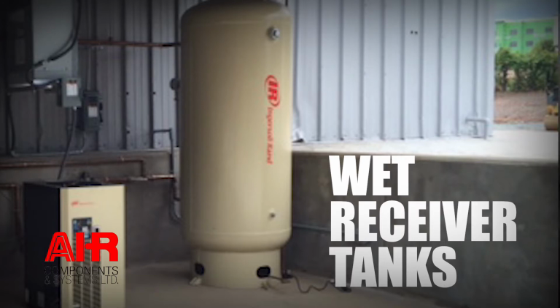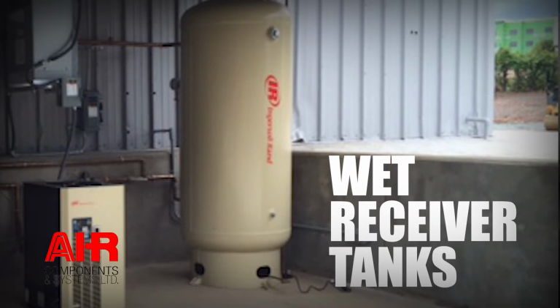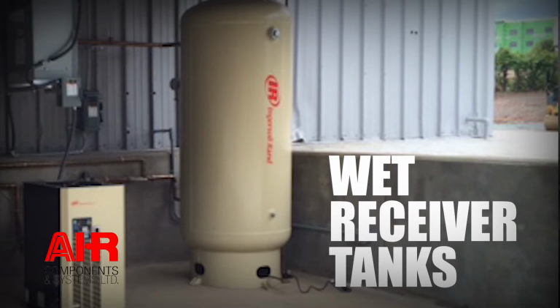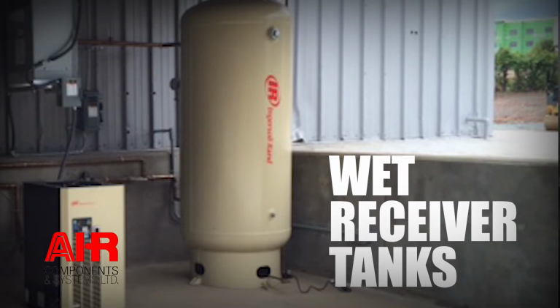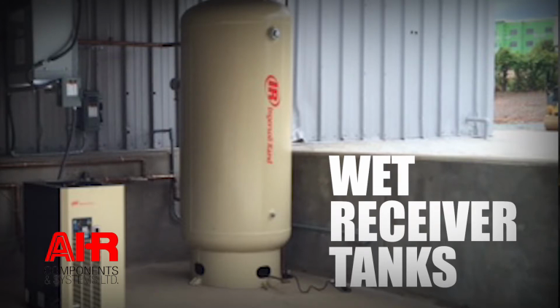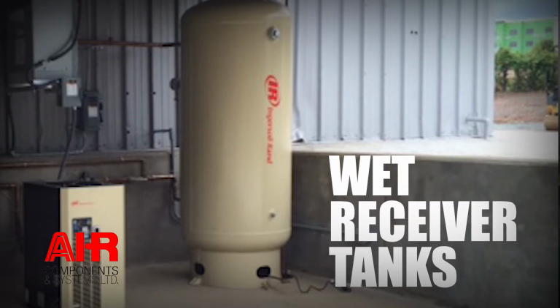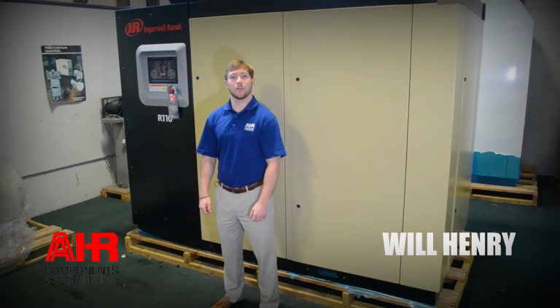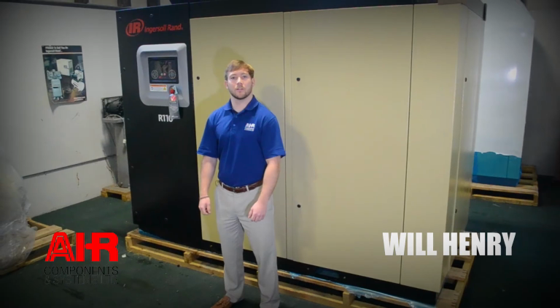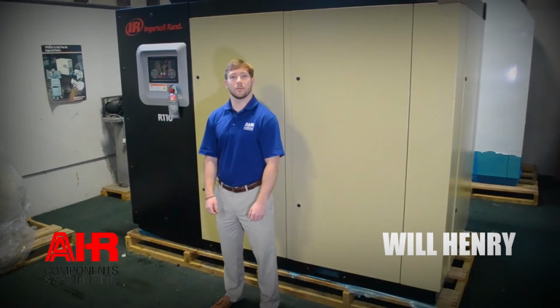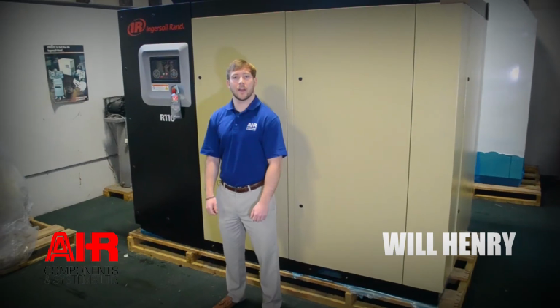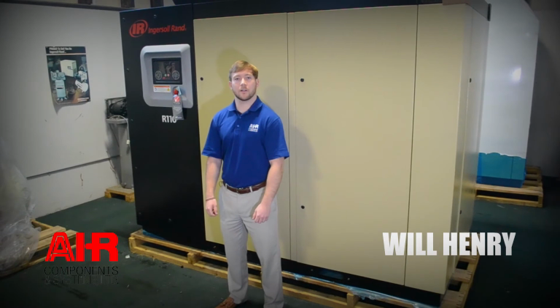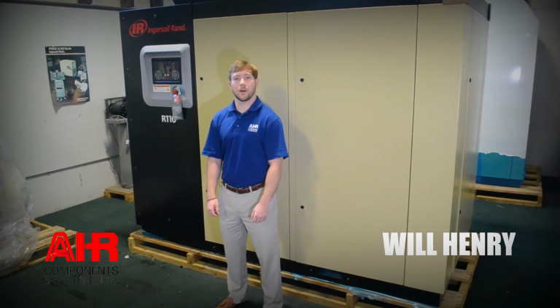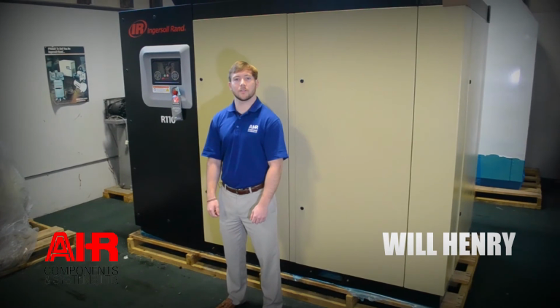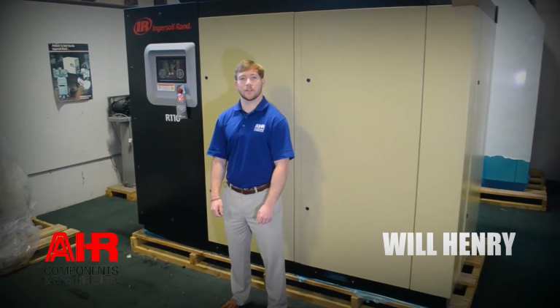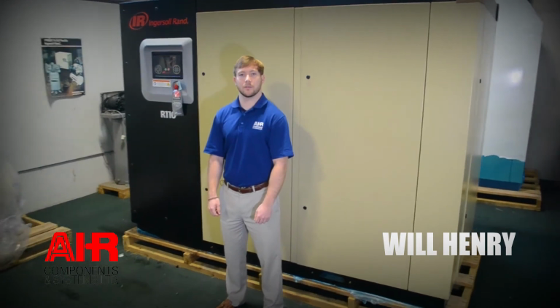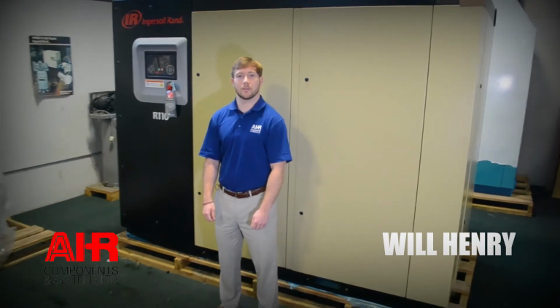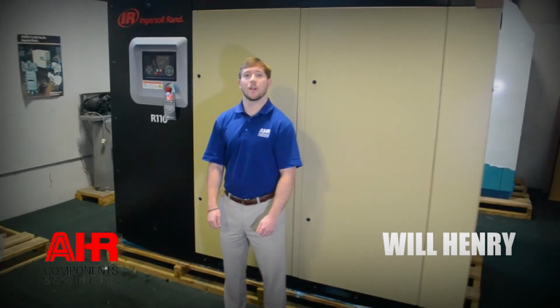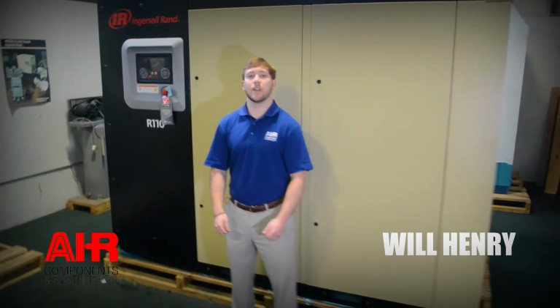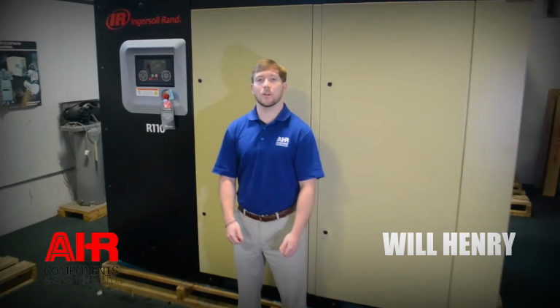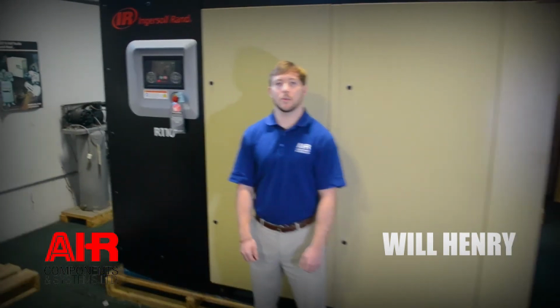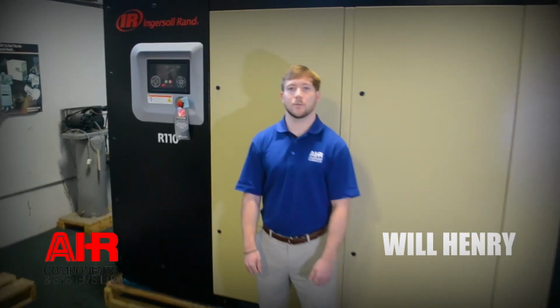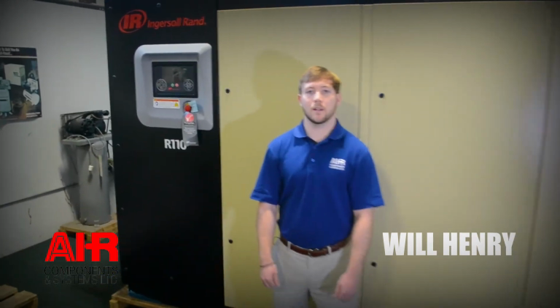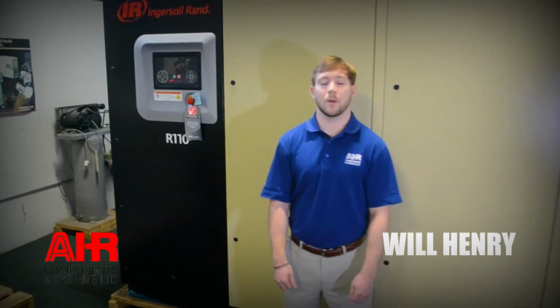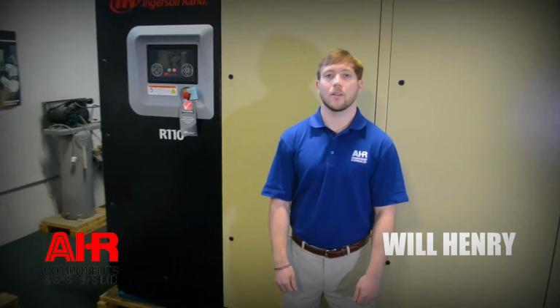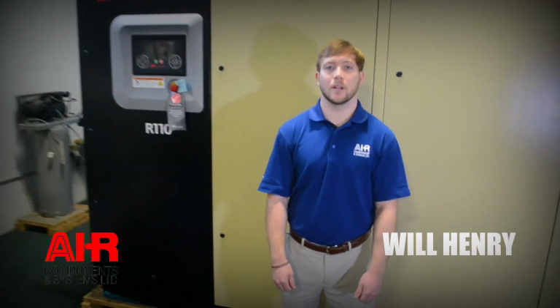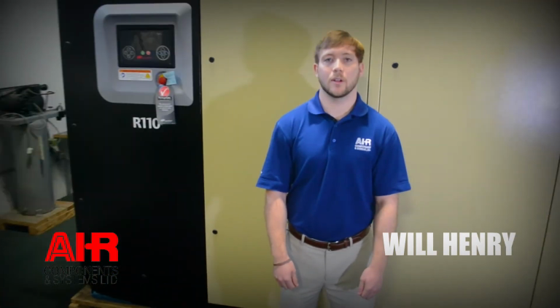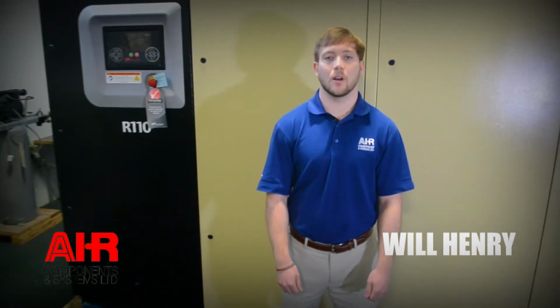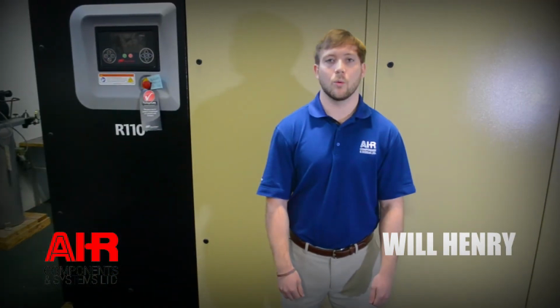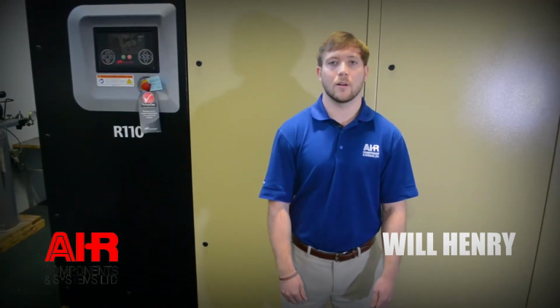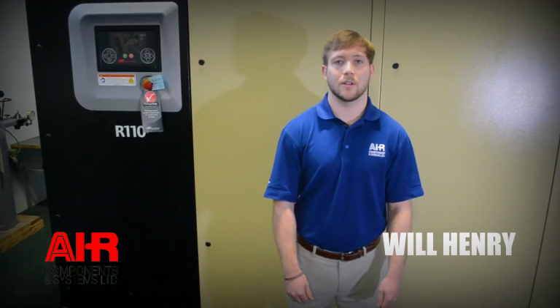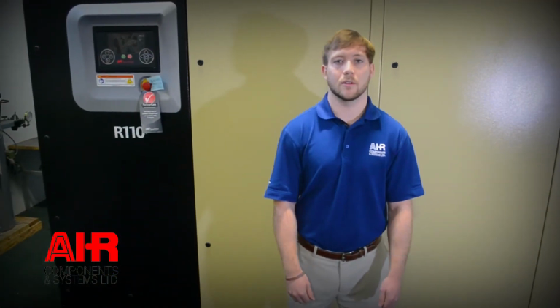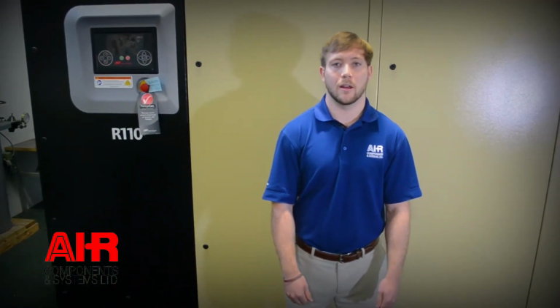Hello, I'm Will Henry with Air Components and Systems. Today we're going to be speaking about the benefits of a wet receiver tank.